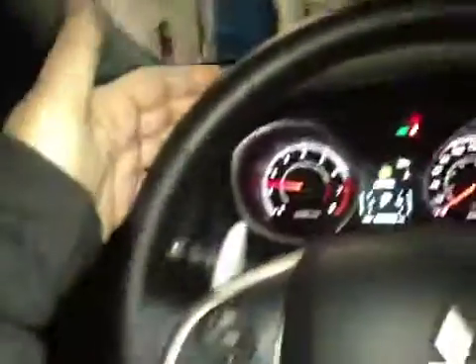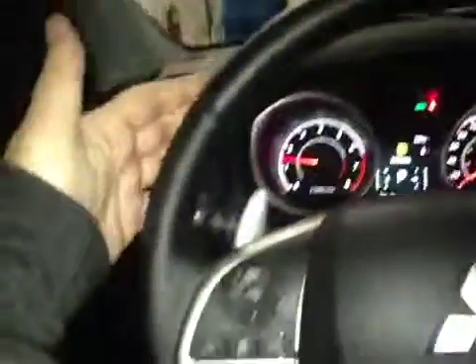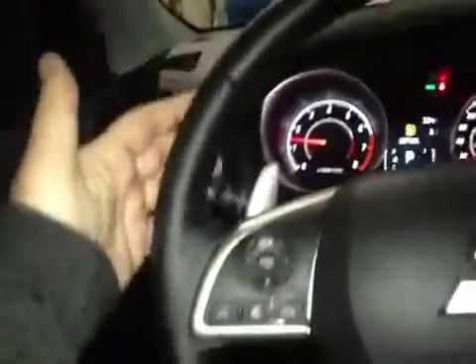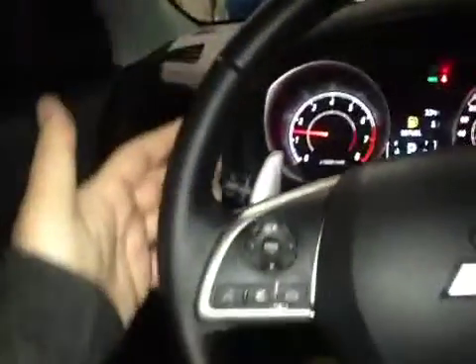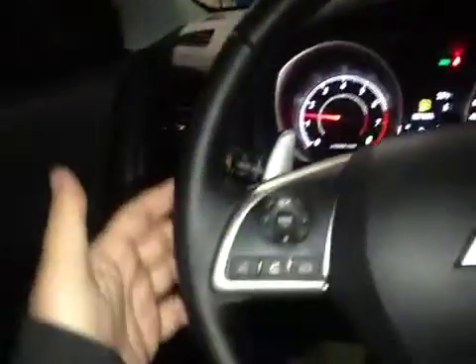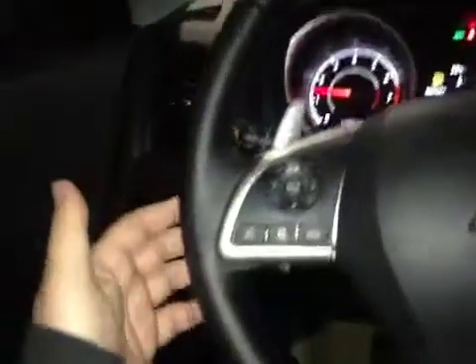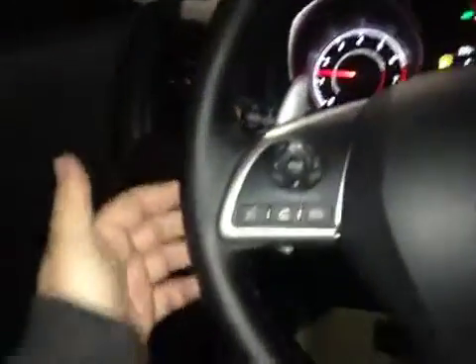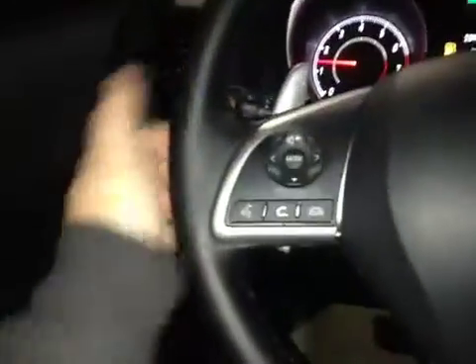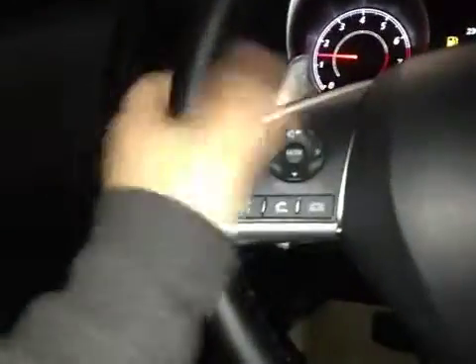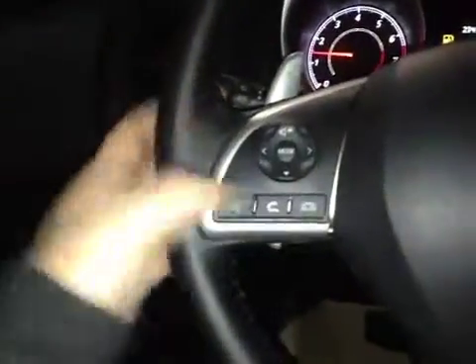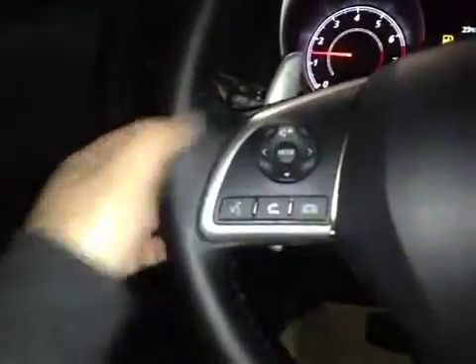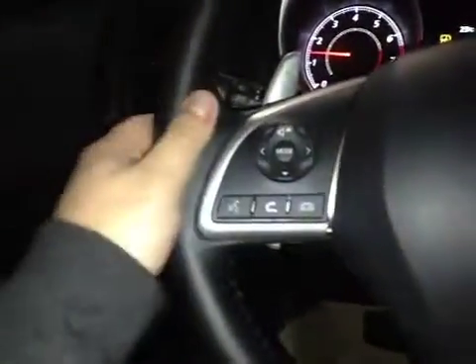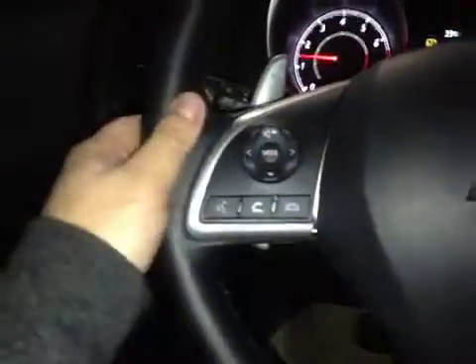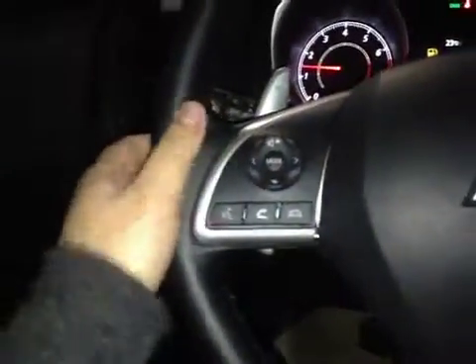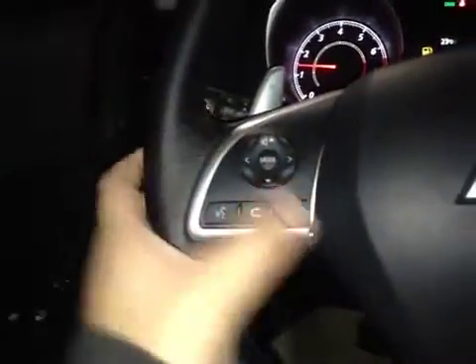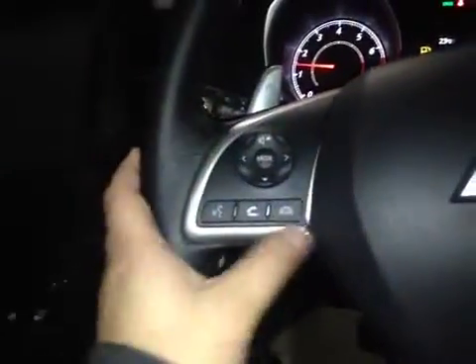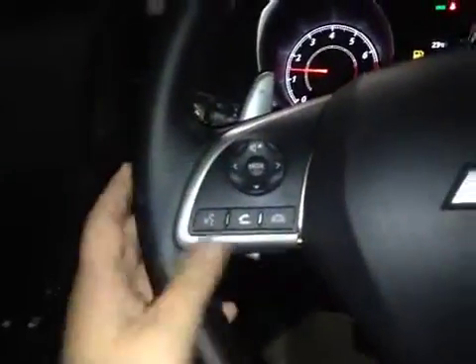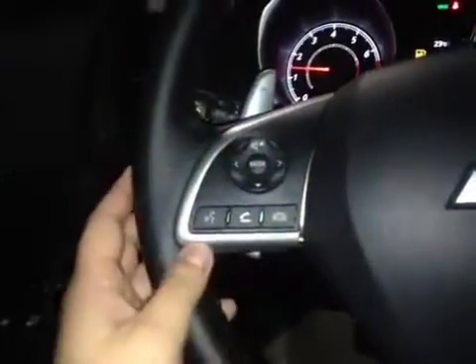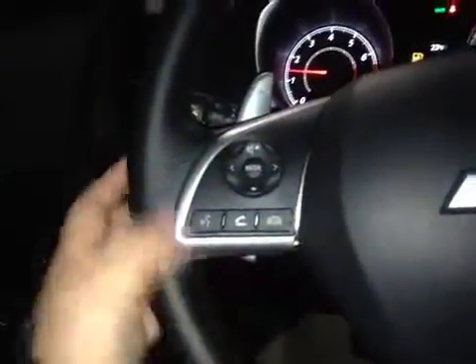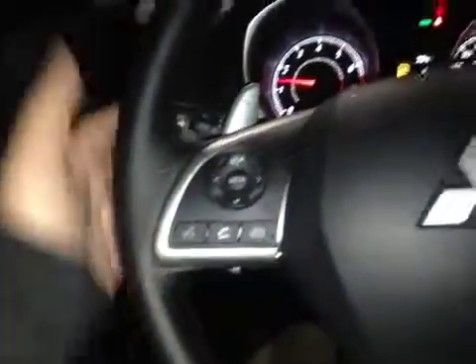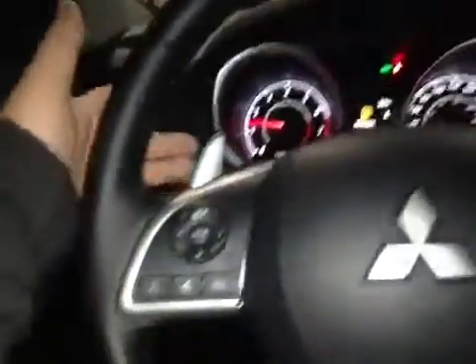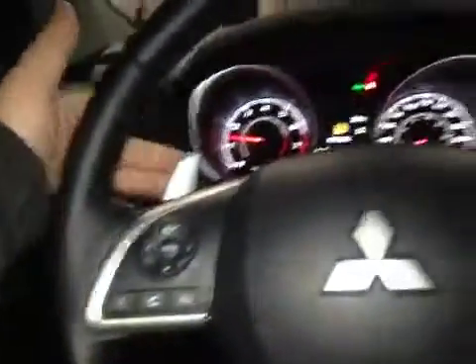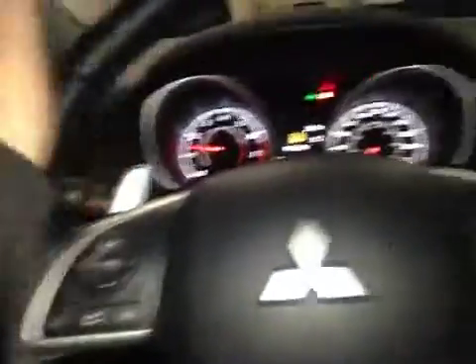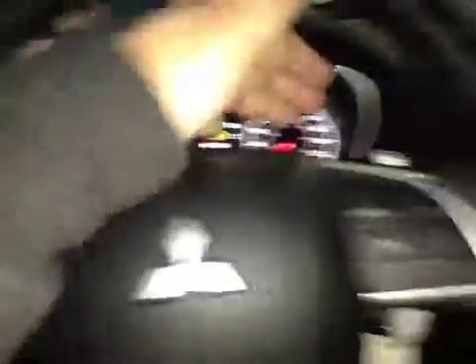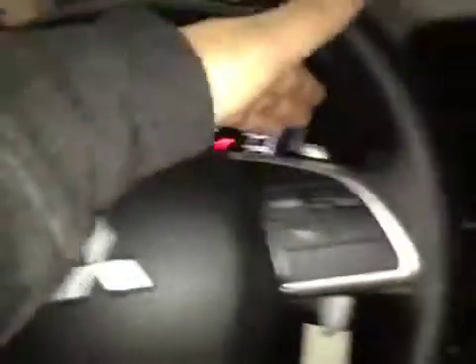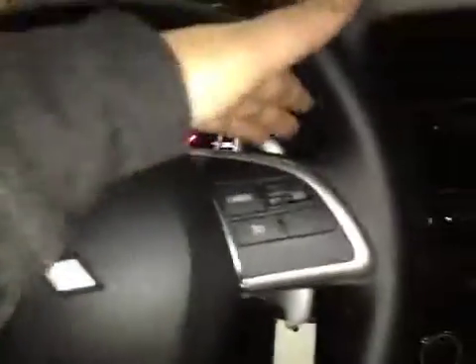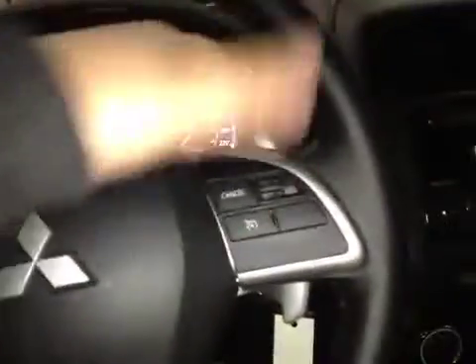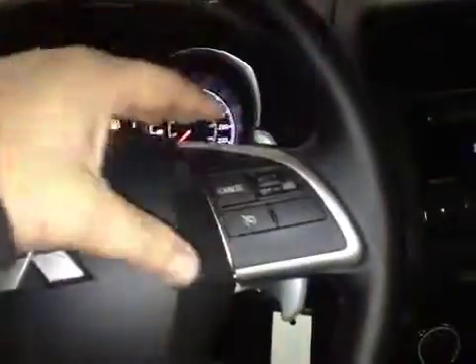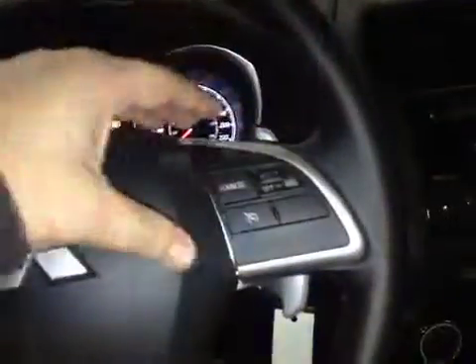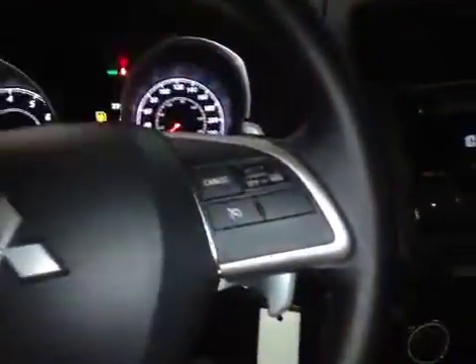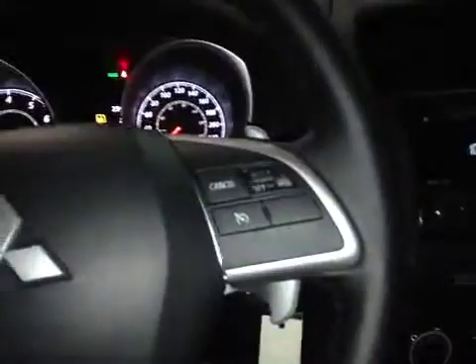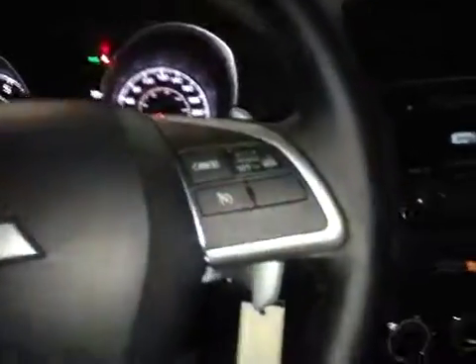On the steering wheel we have your stereo sound system controls as well as your Bluetooth, paddle shifters and cruise control.